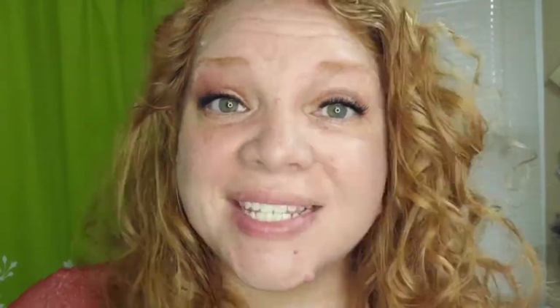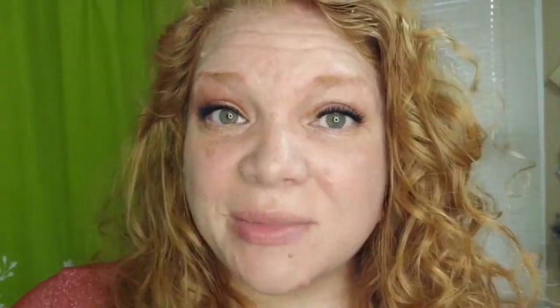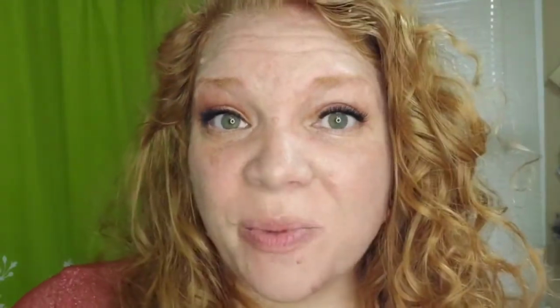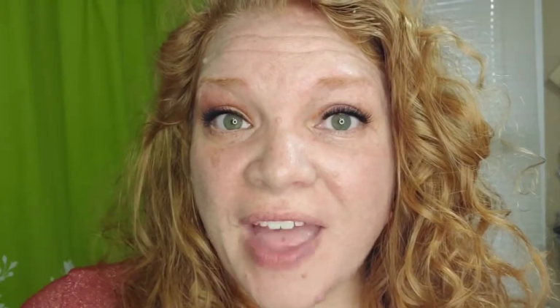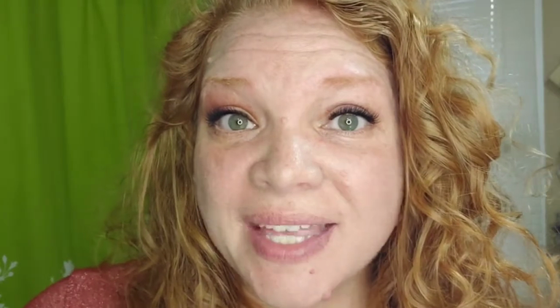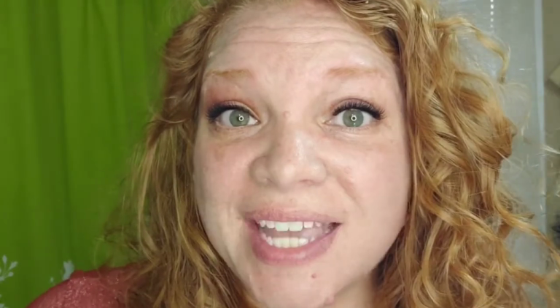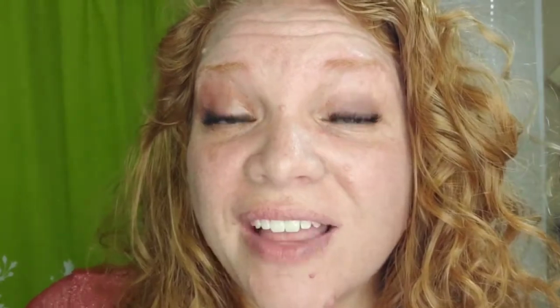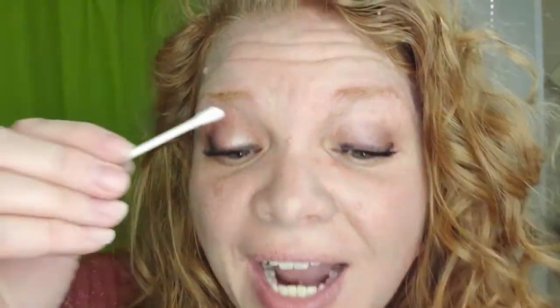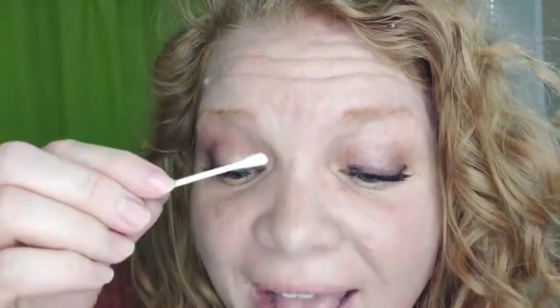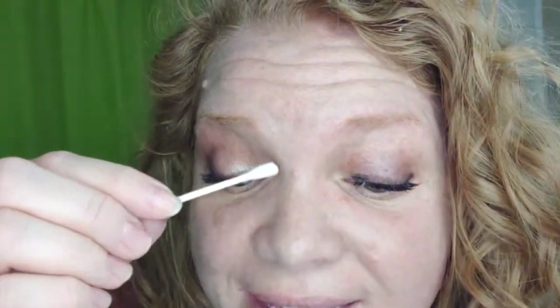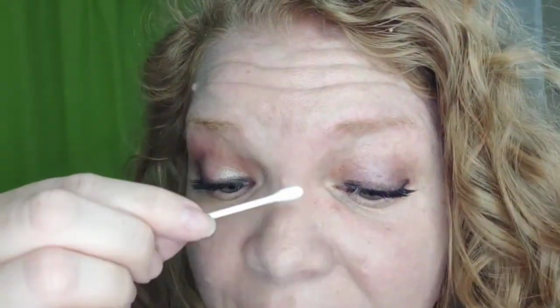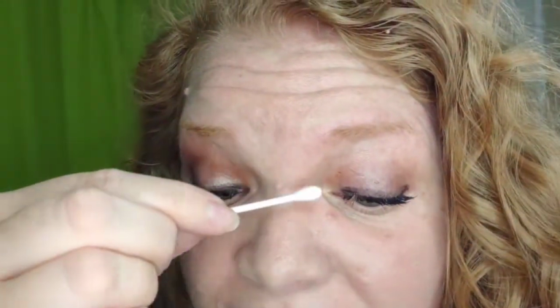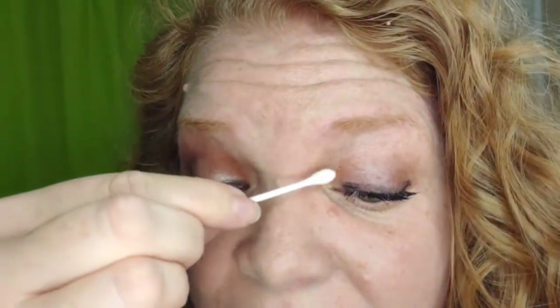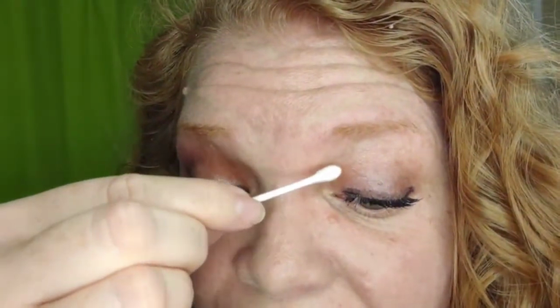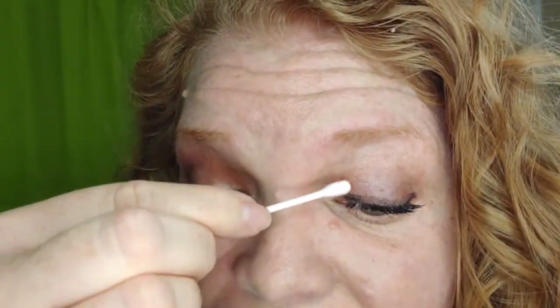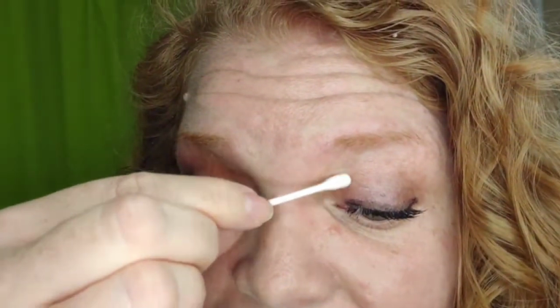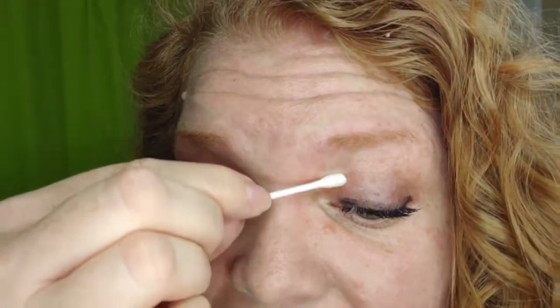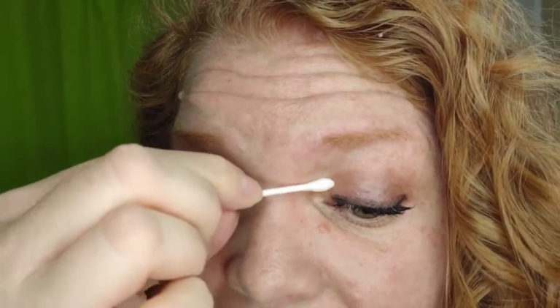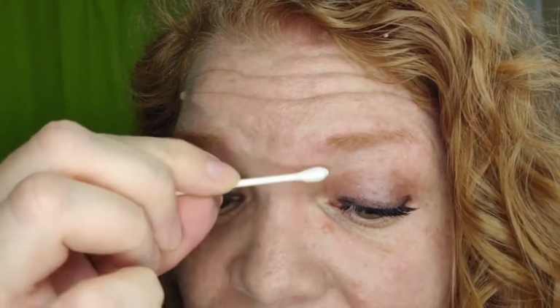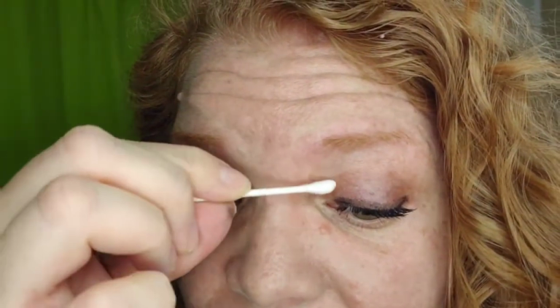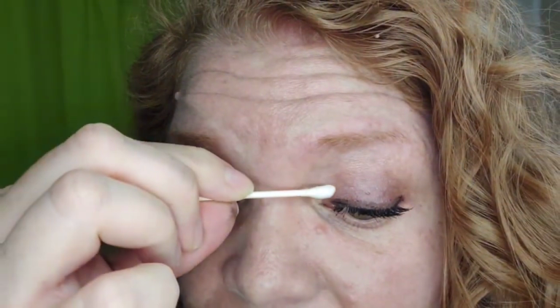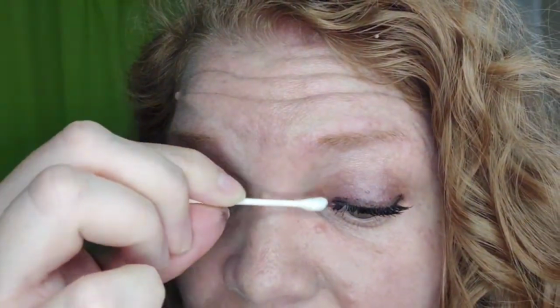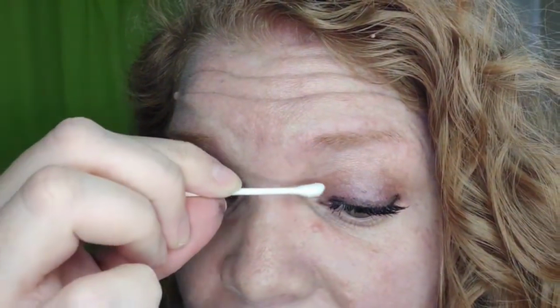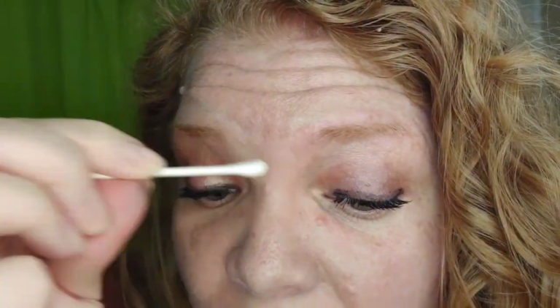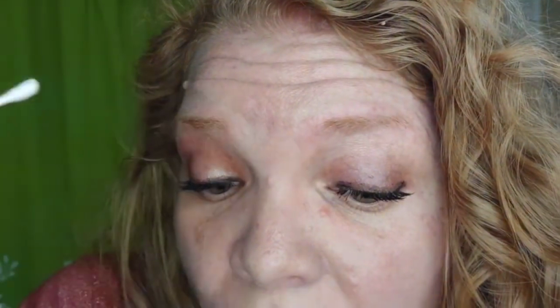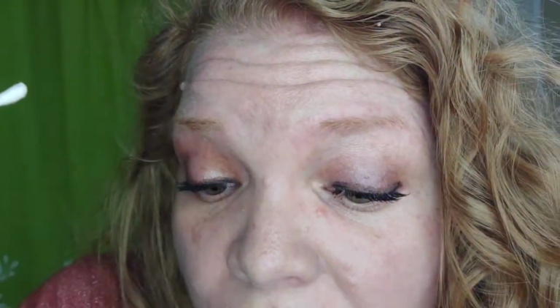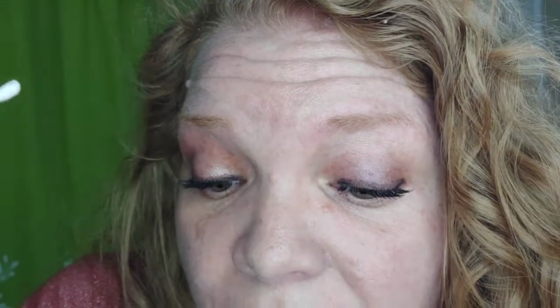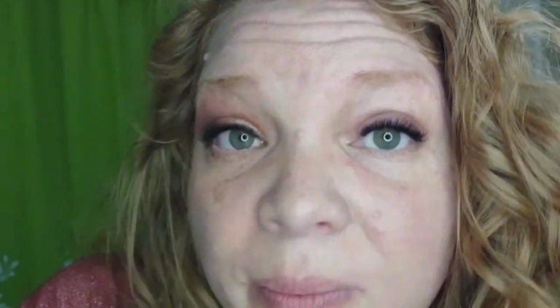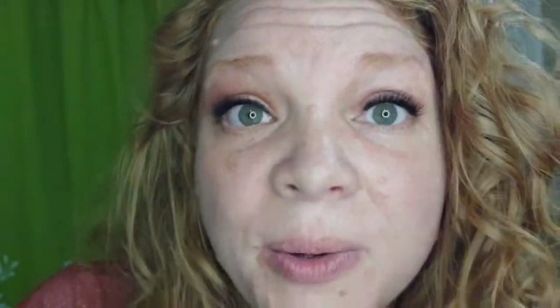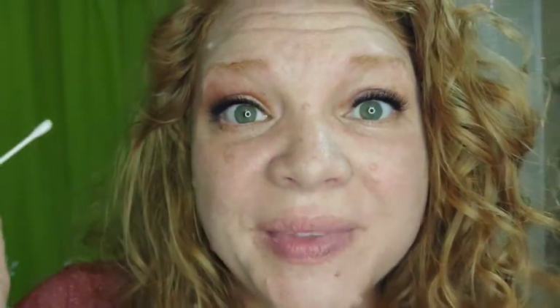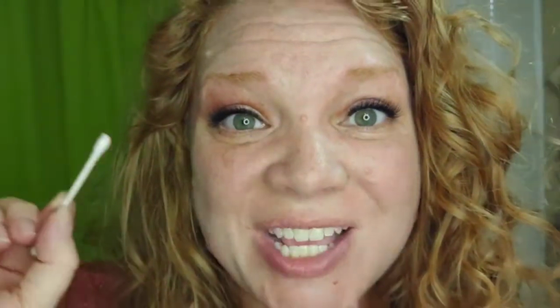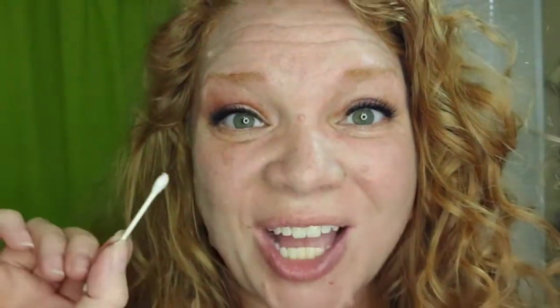Time to chip off that mascara that I accidentally bonked up here. Just a dry Q-tip and a quick roll — boom, it's all gone.